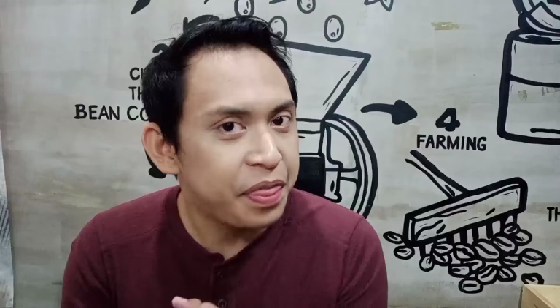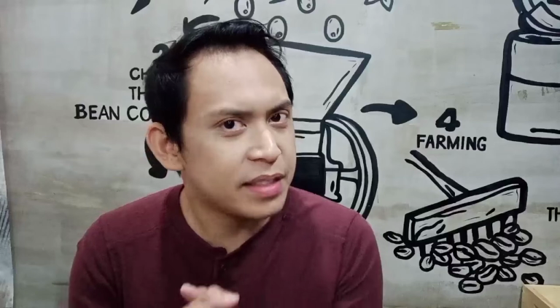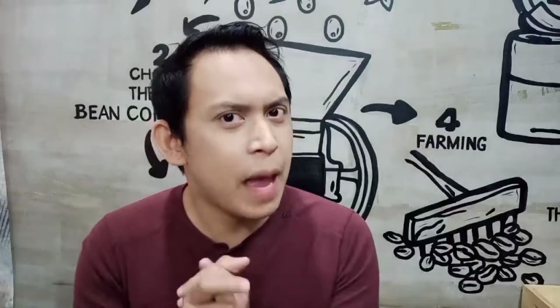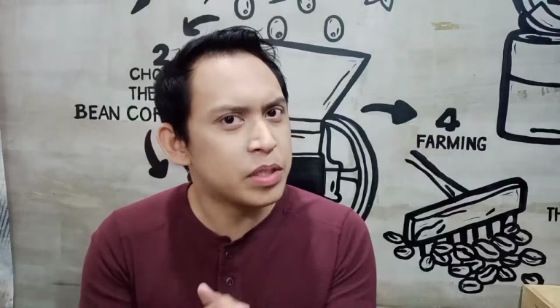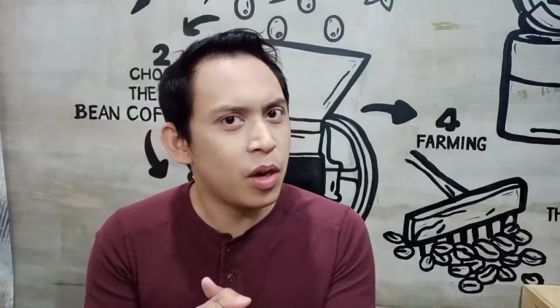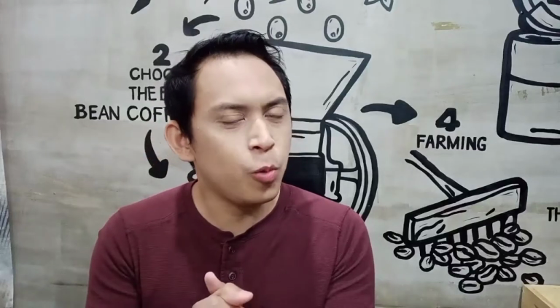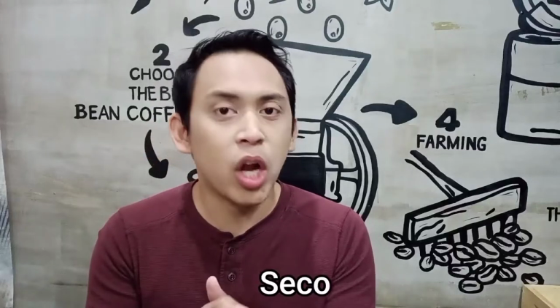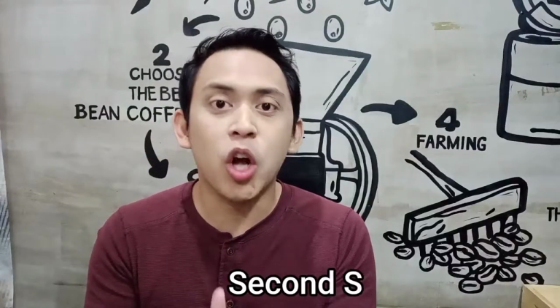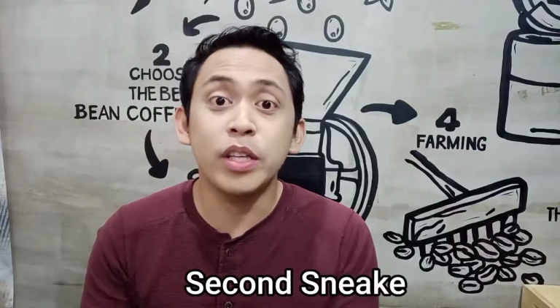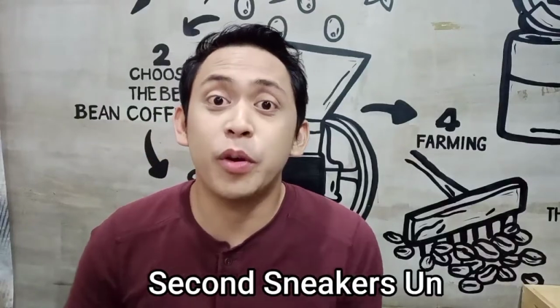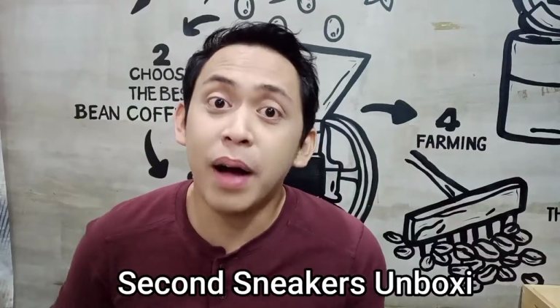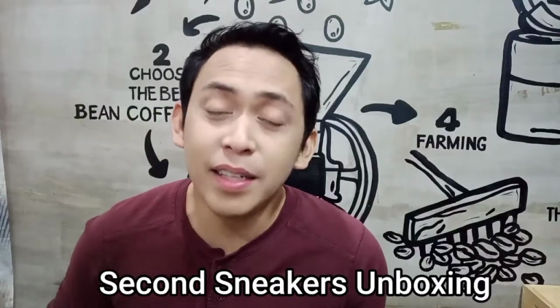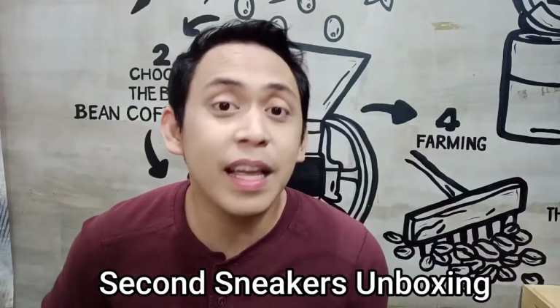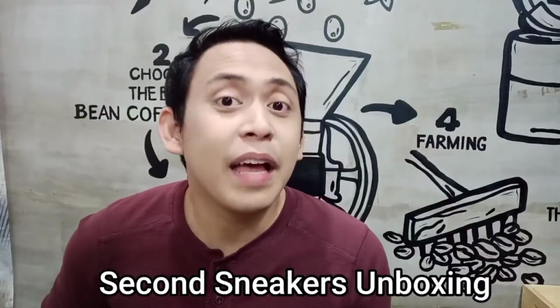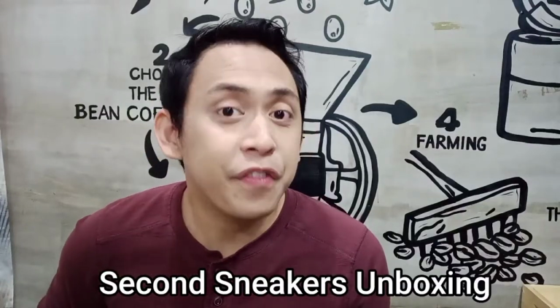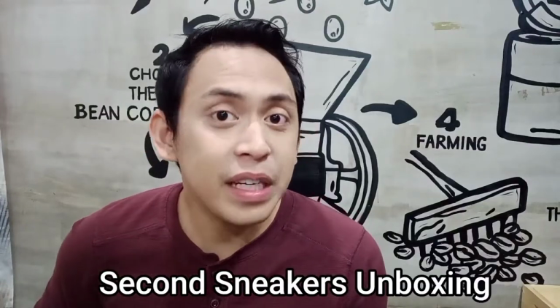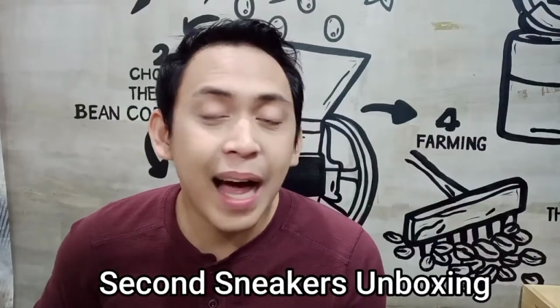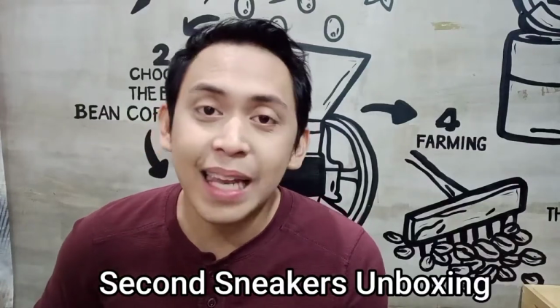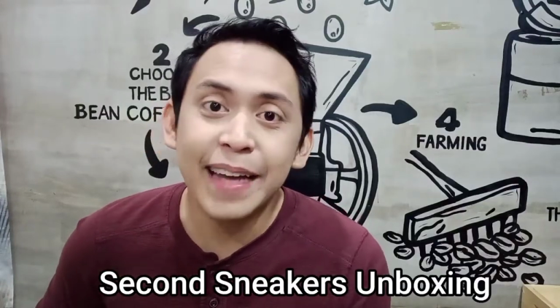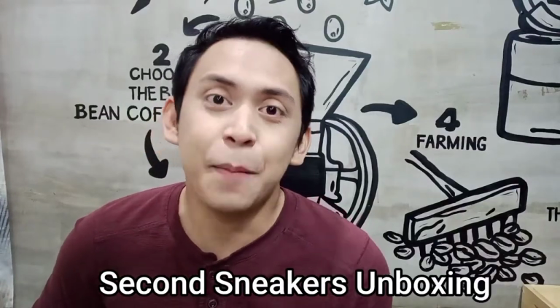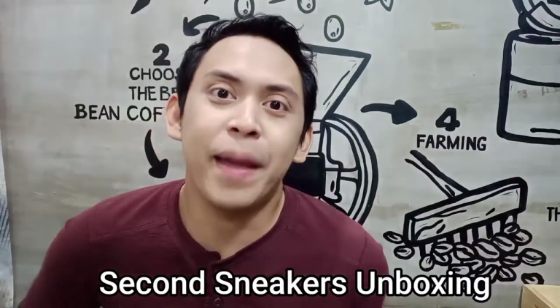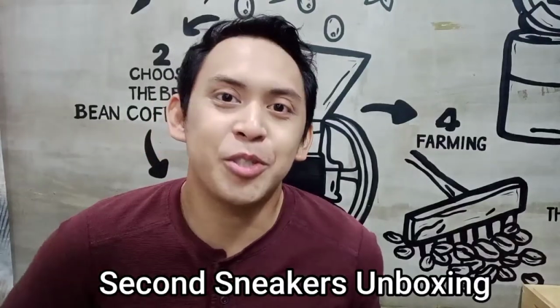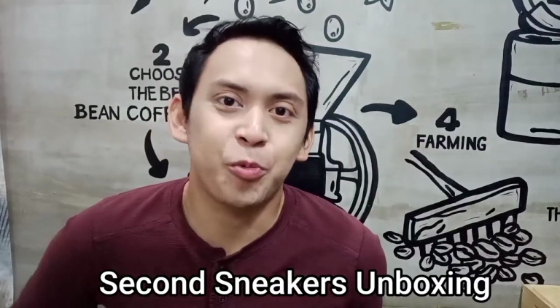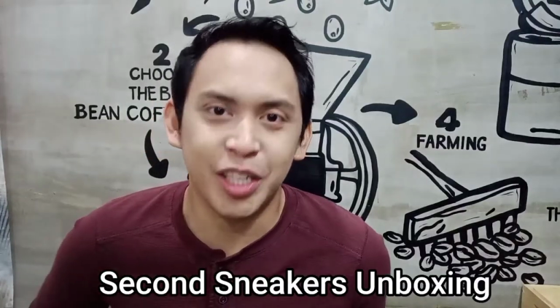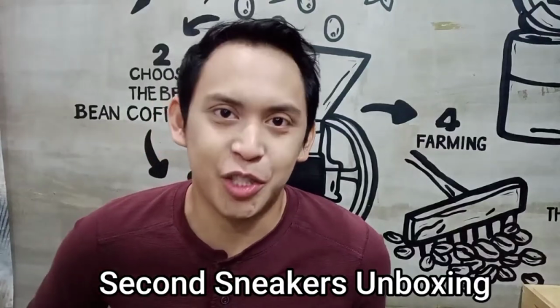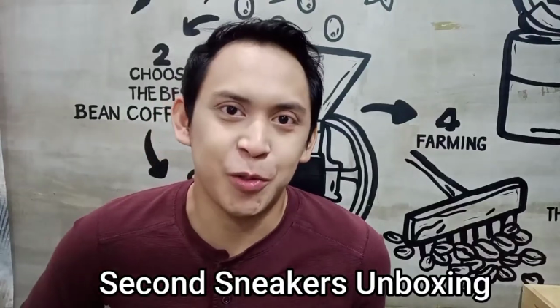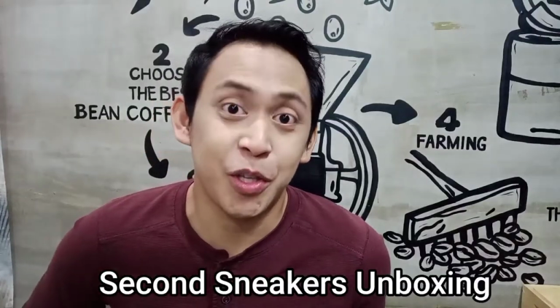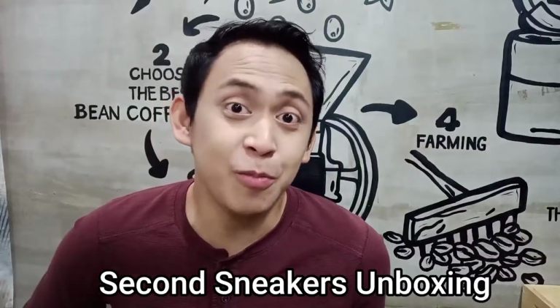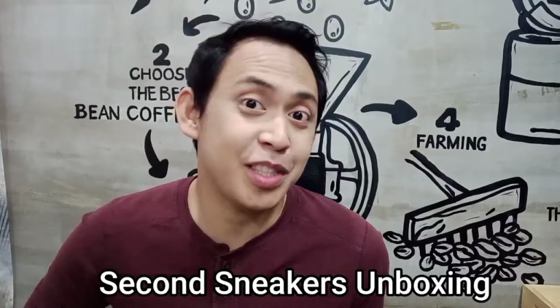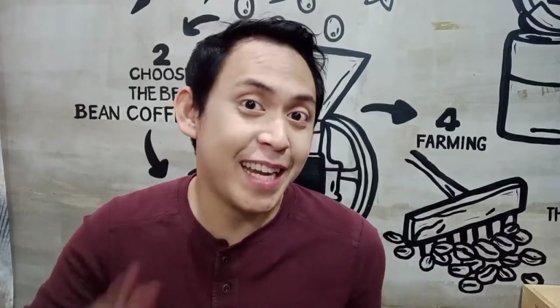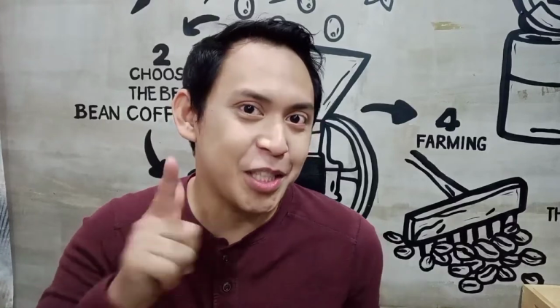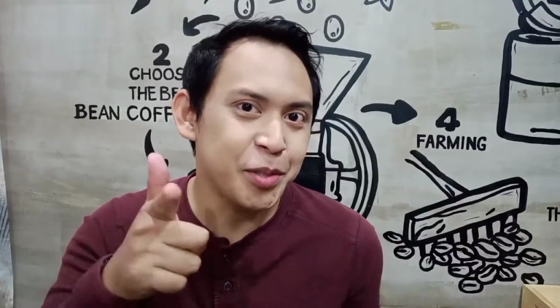This episode, we are going to unbox Fila Alliance Men's Running Shoes. Stay tuned!